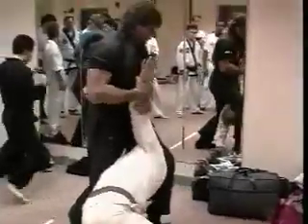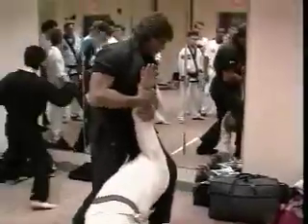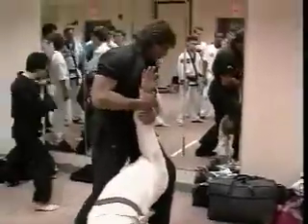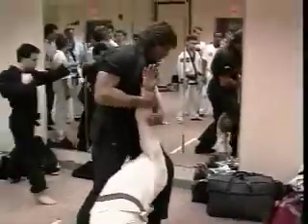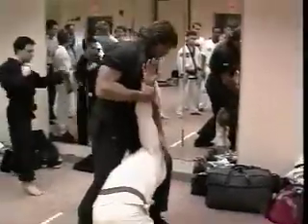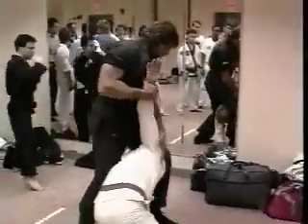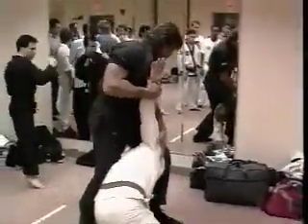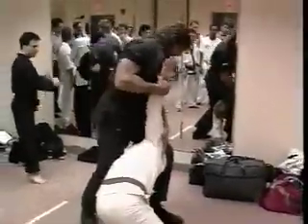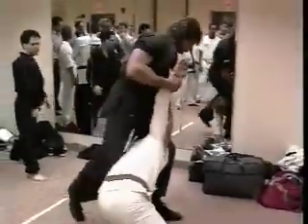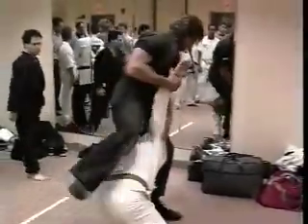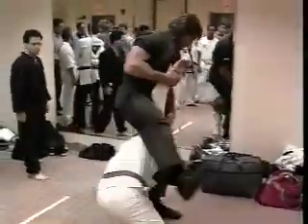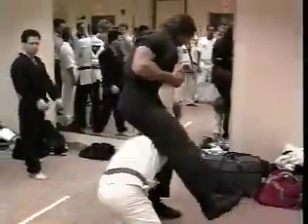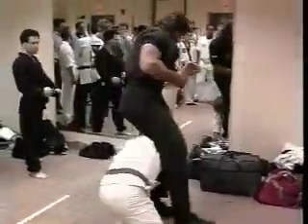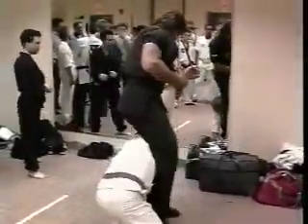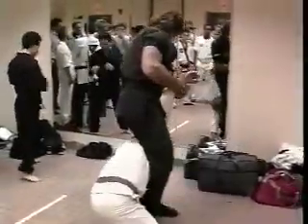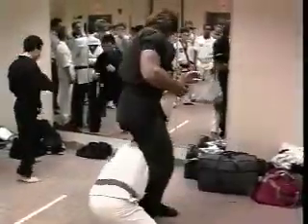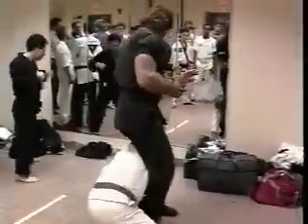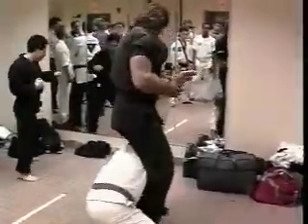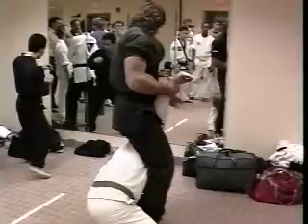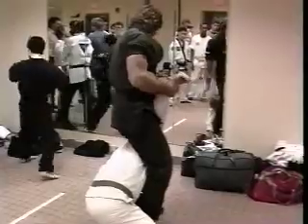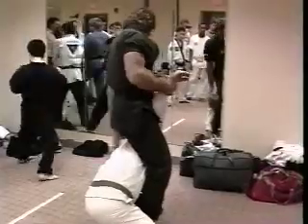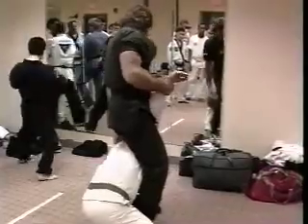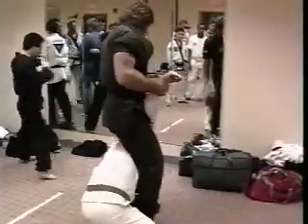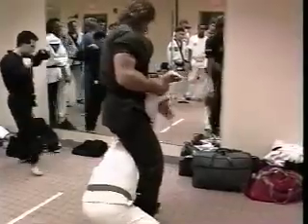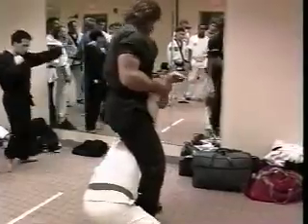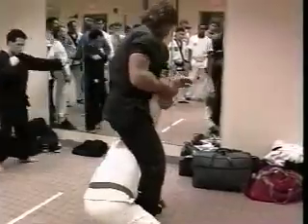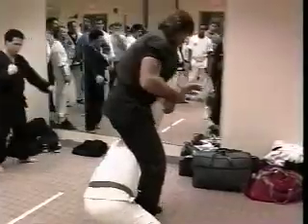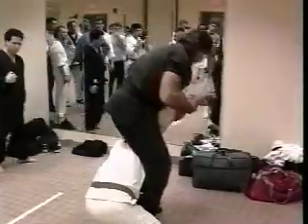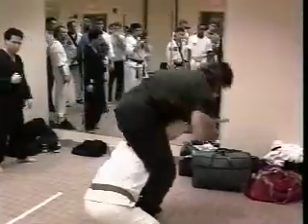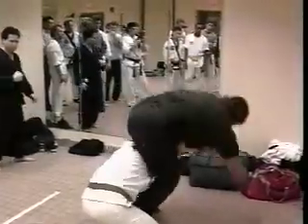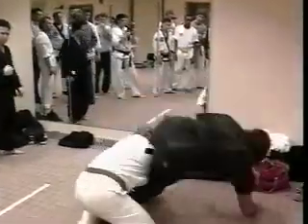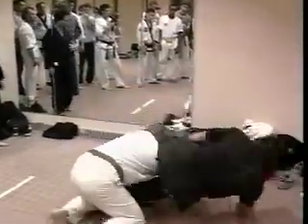All of this is being conducted now in Japan. As far as competitions are concerned in the States right now, it's all done in Japan.